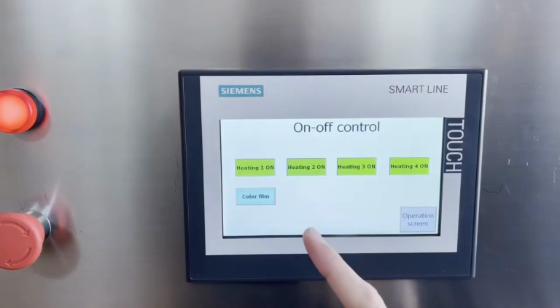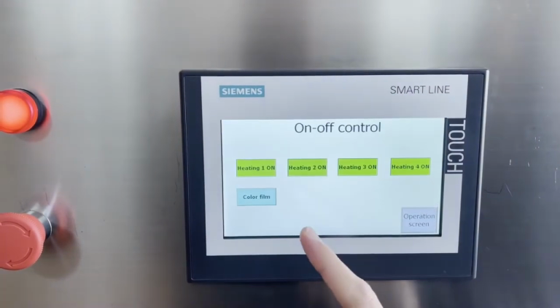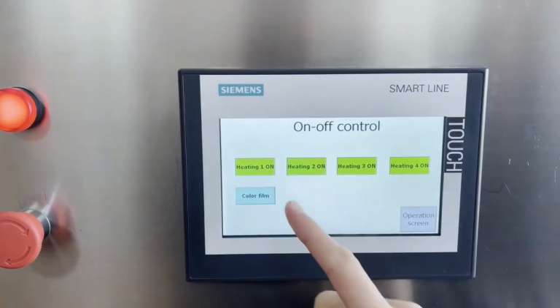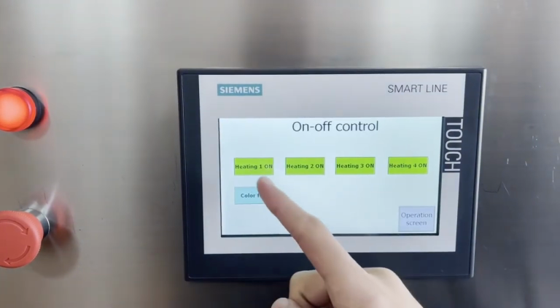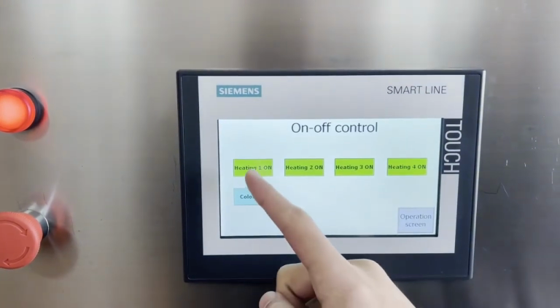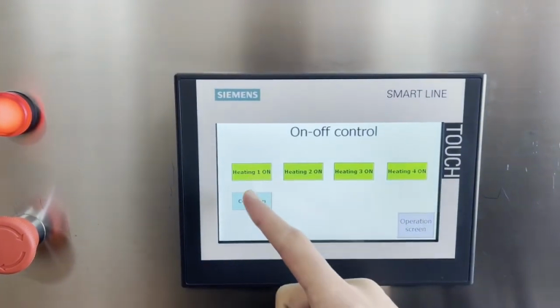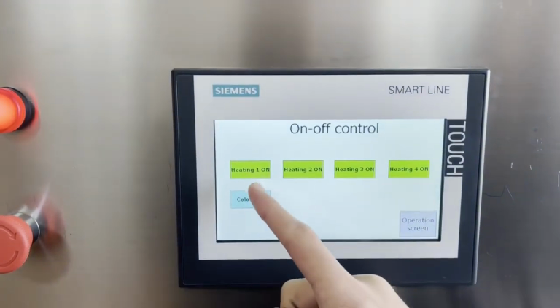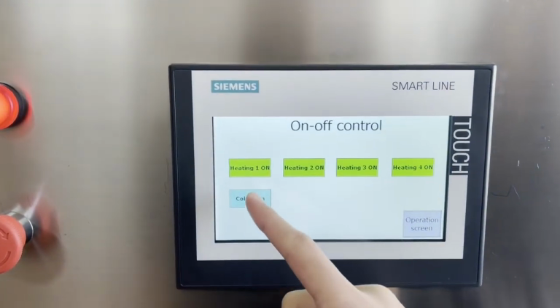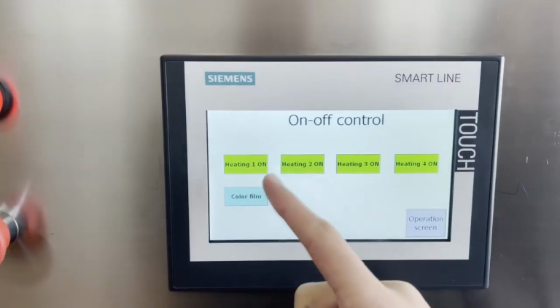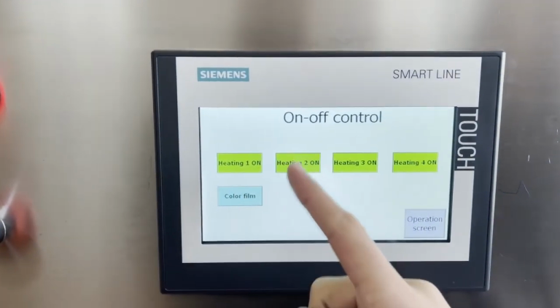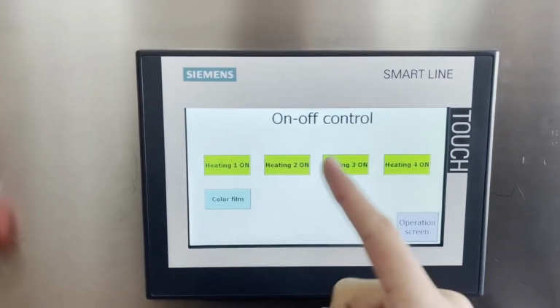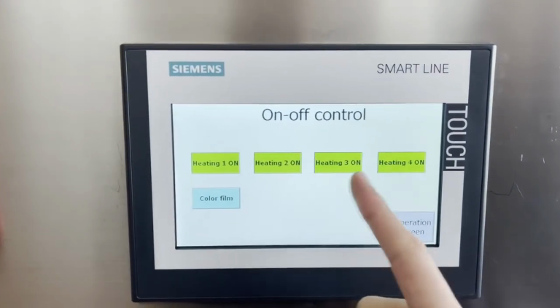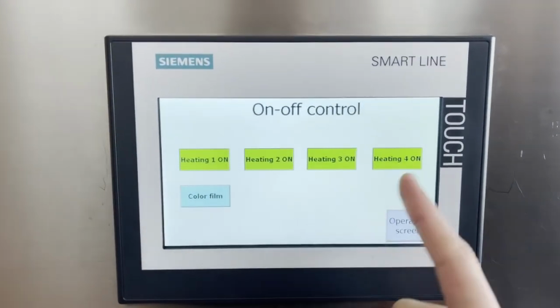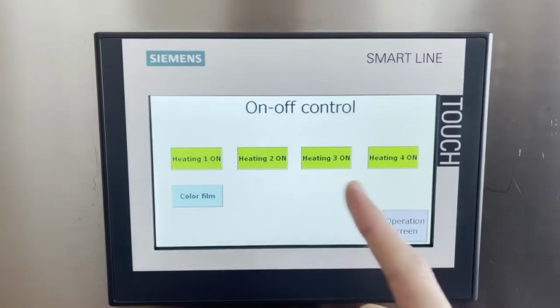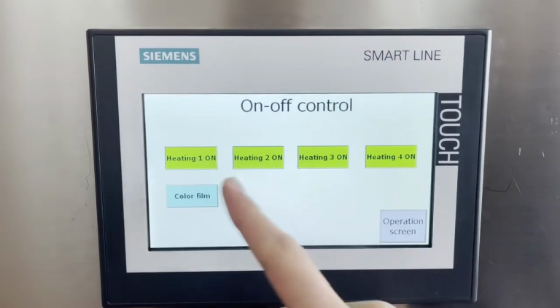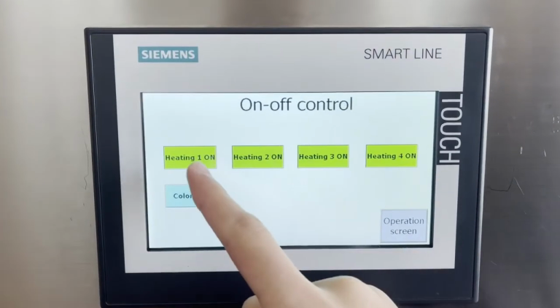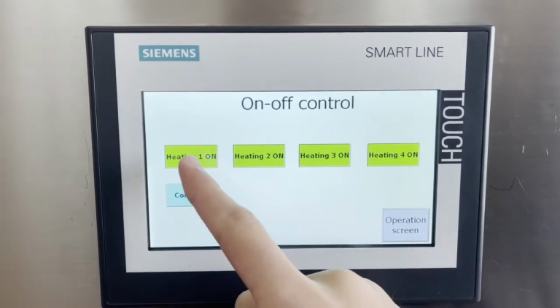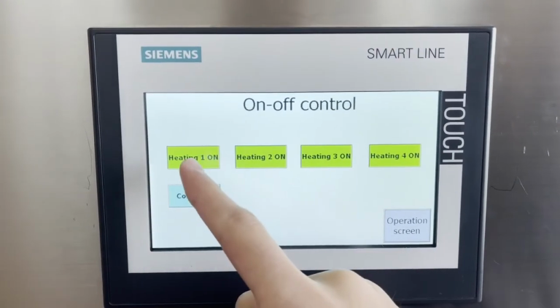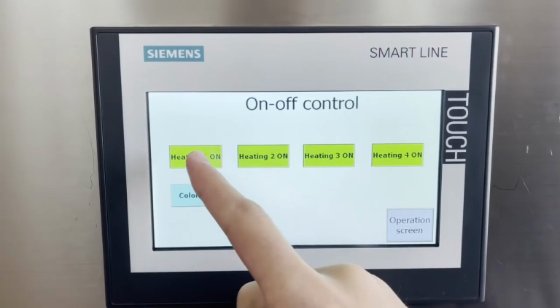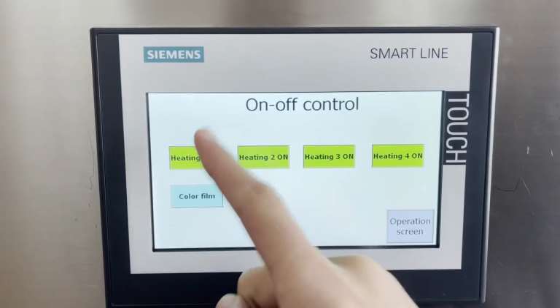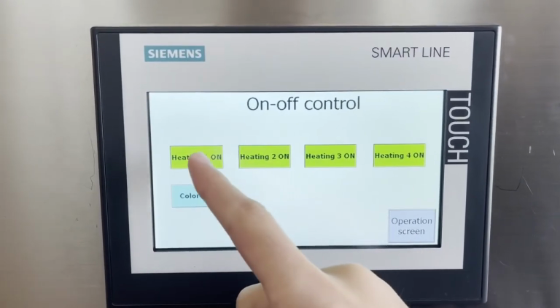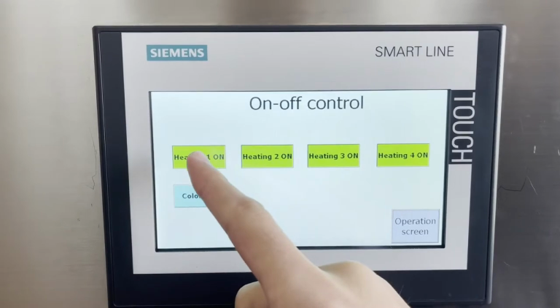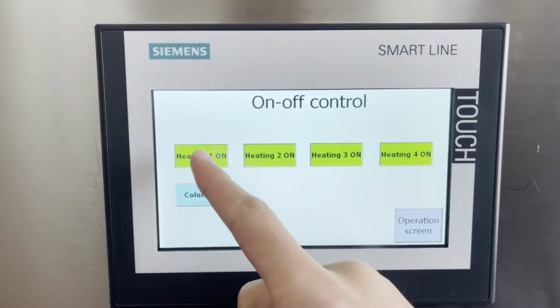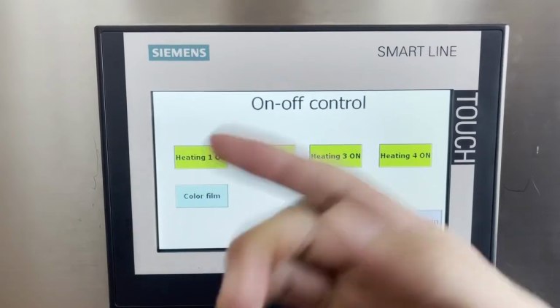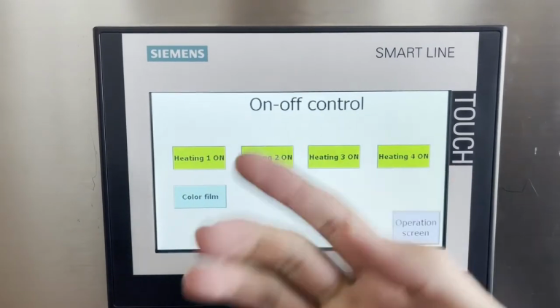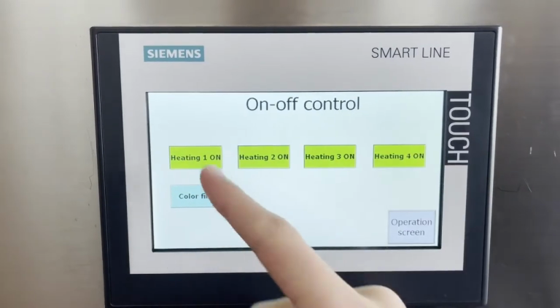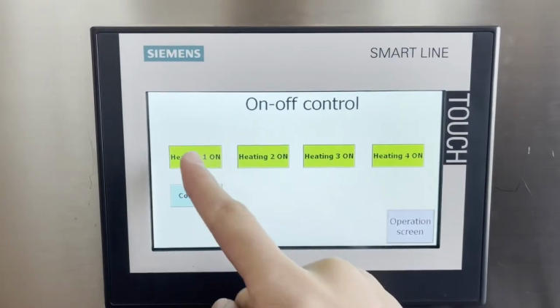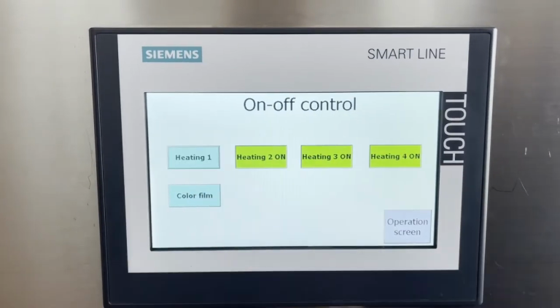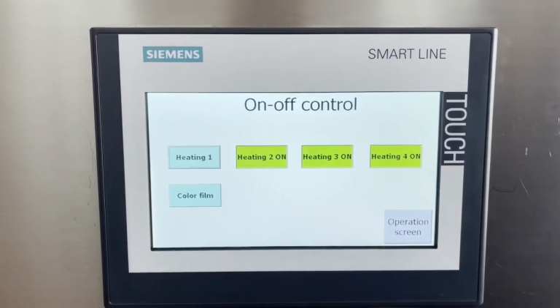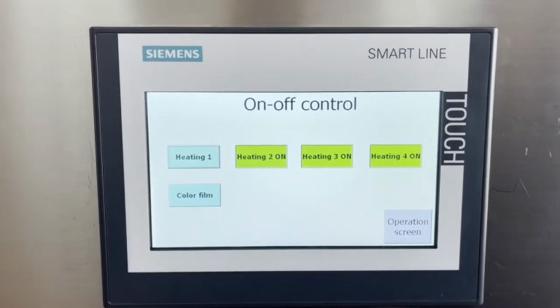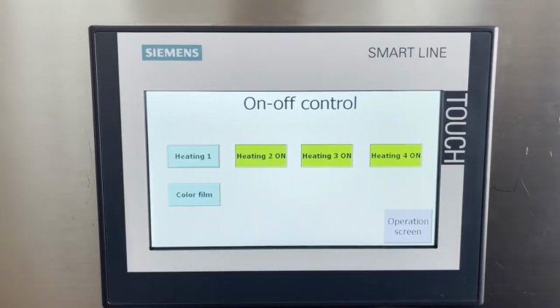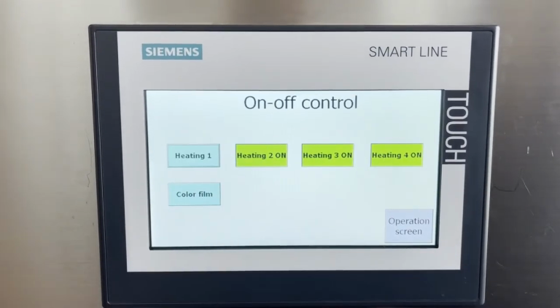Here is heating one, two, three, four. Green means on. And here is off.